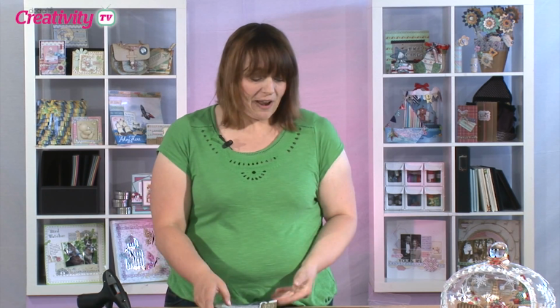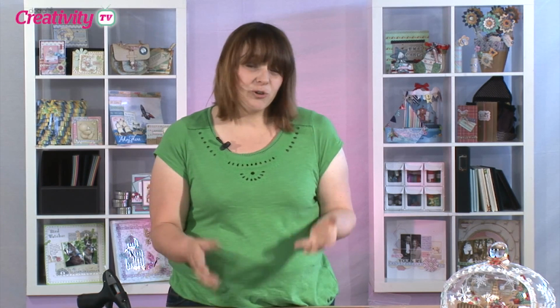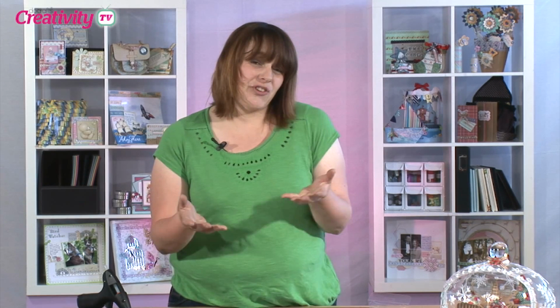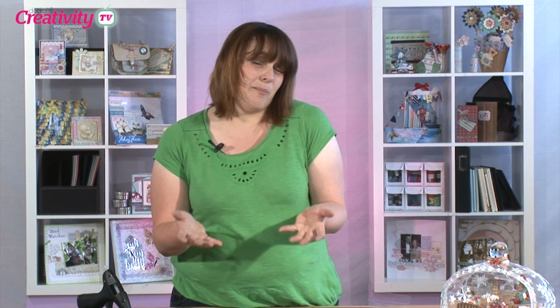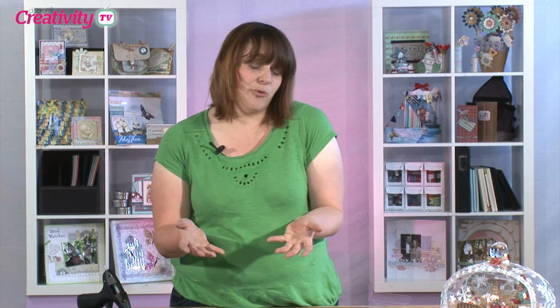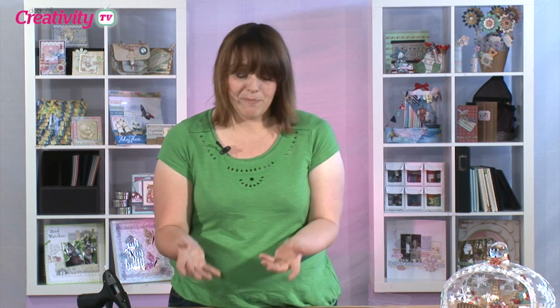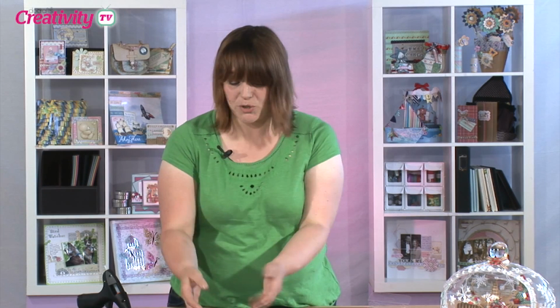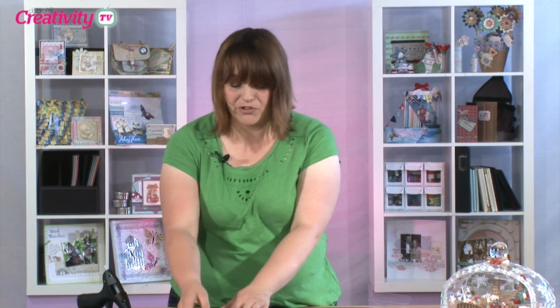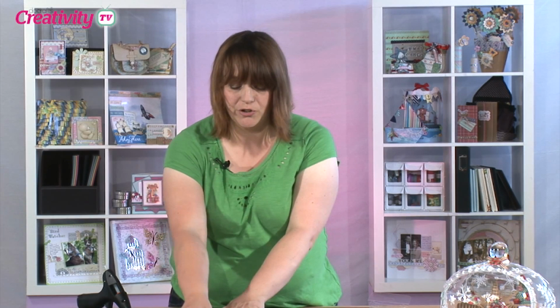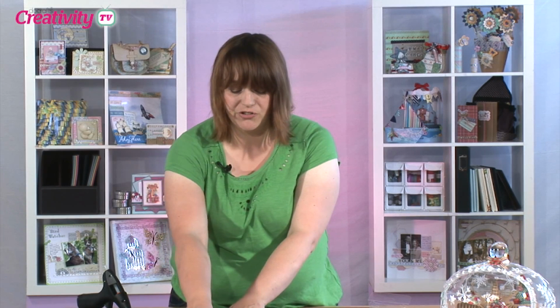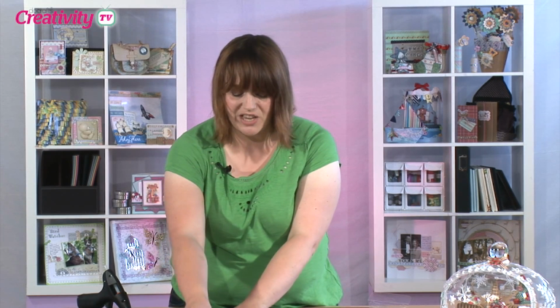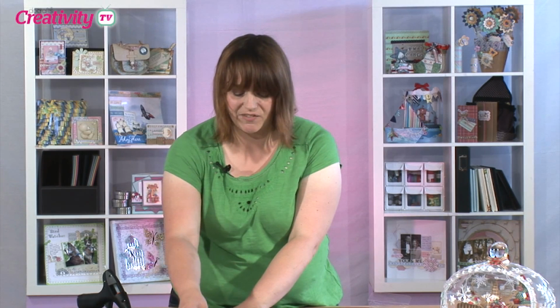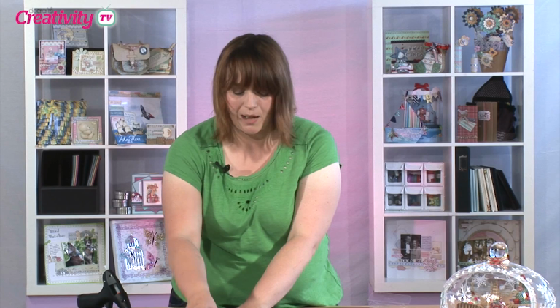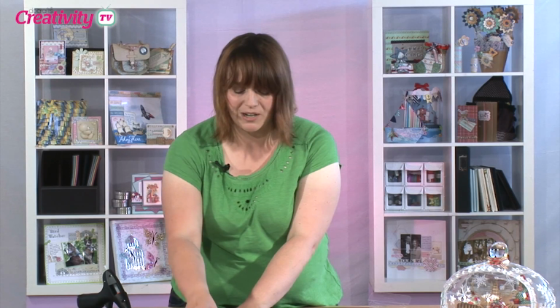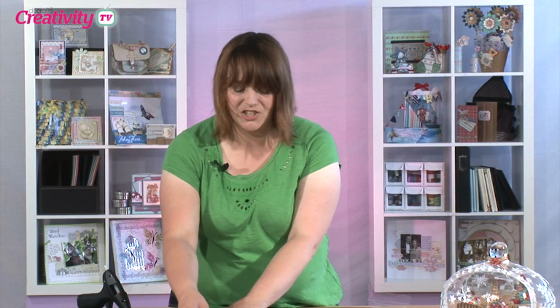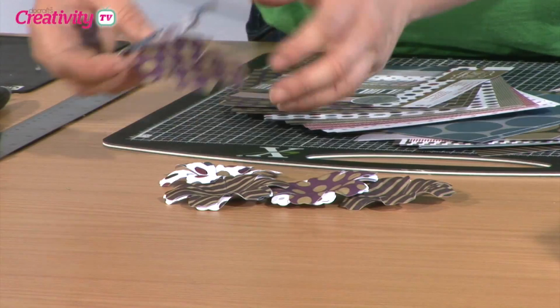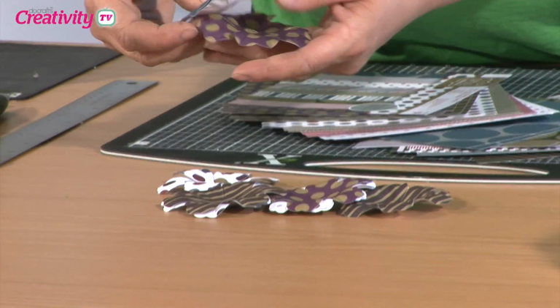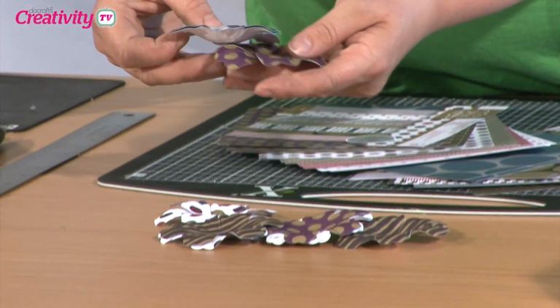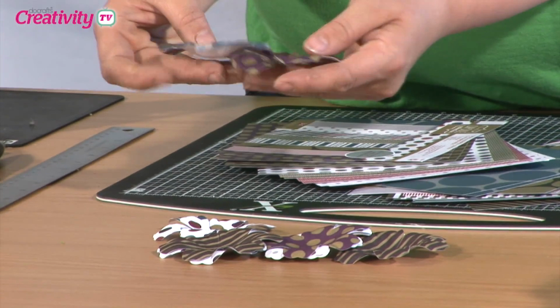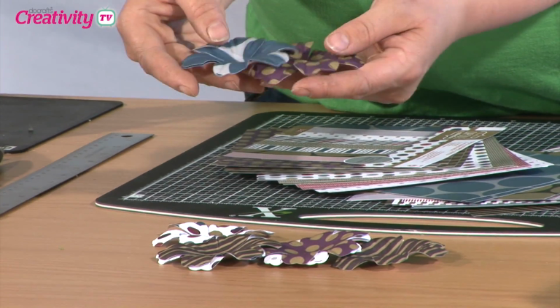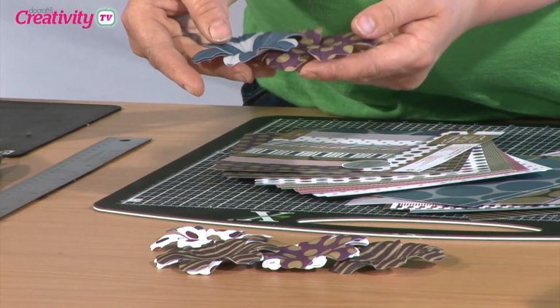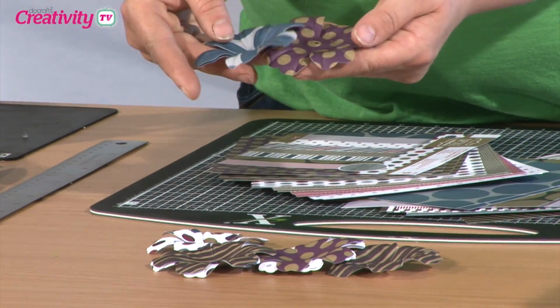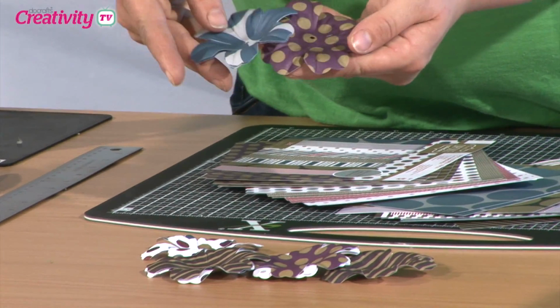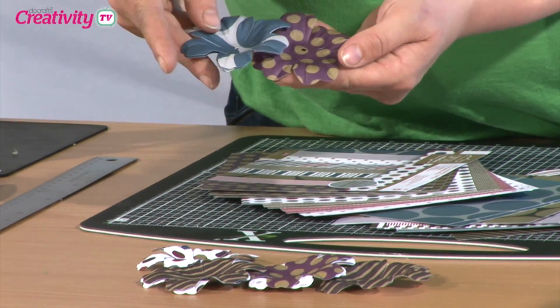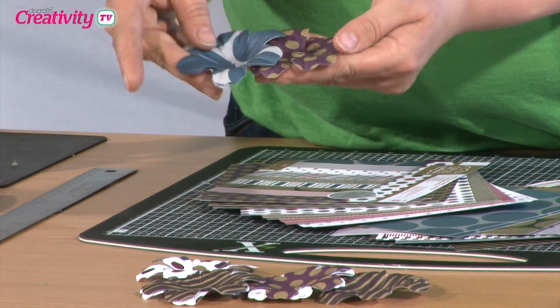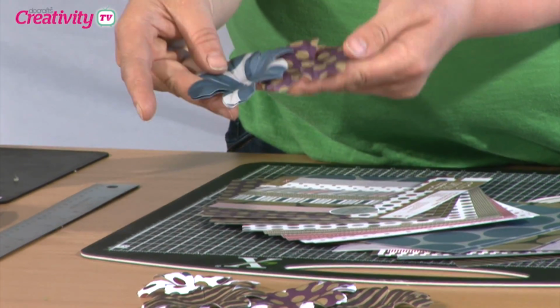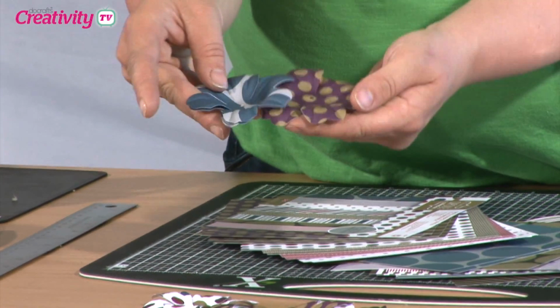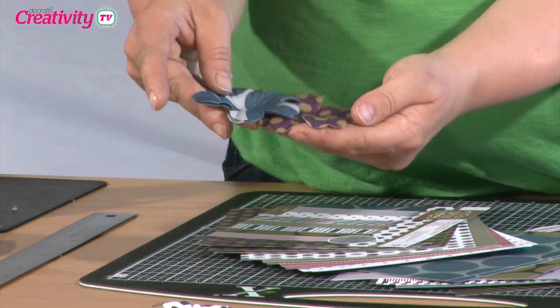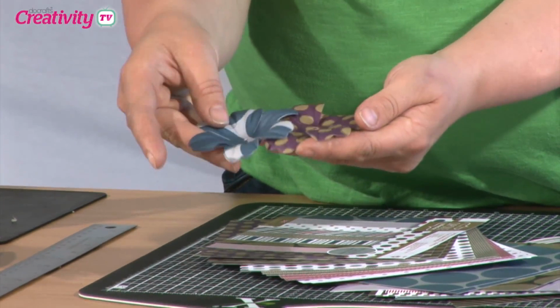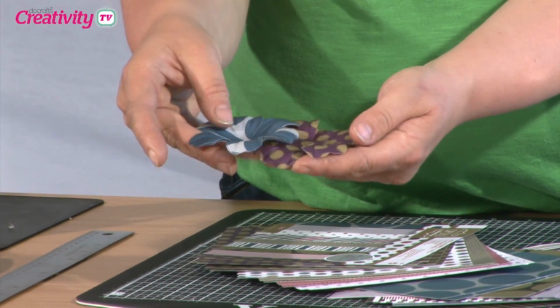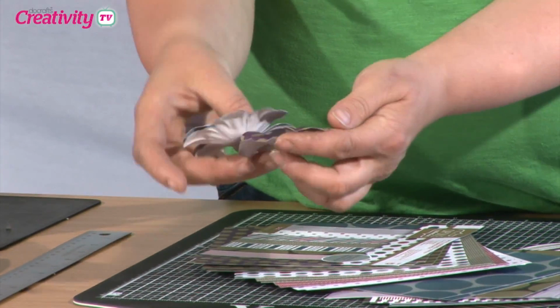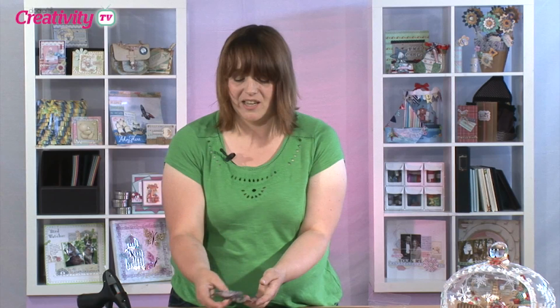And of course it comes with all the embellishments that you're used to seeing in the capsule collection. I particularly like the big bloomers — those are pretty fantastic.